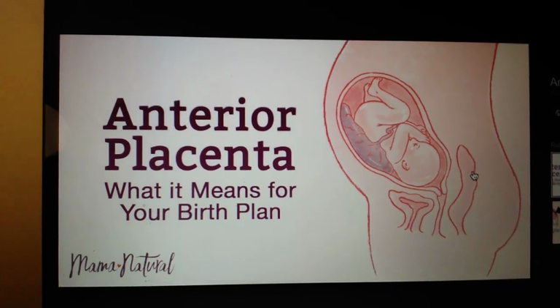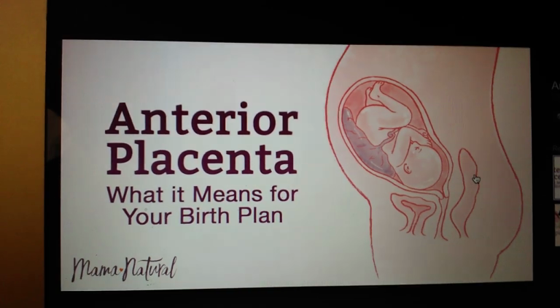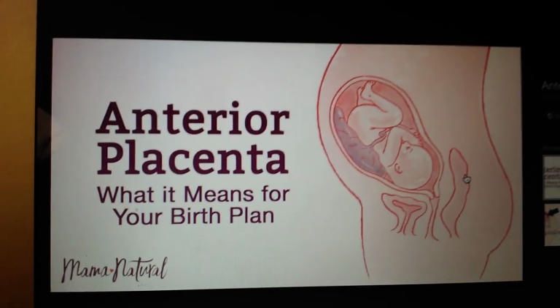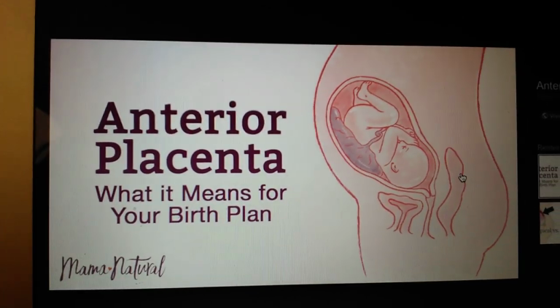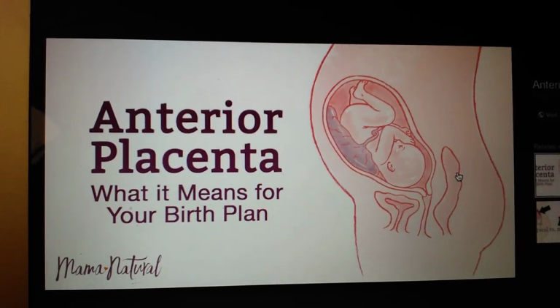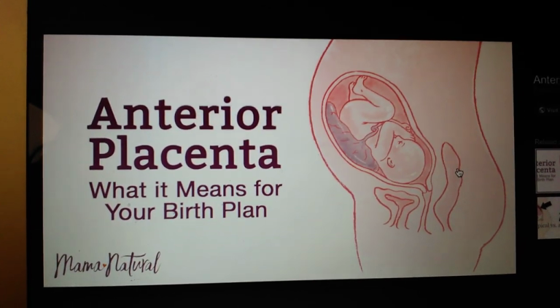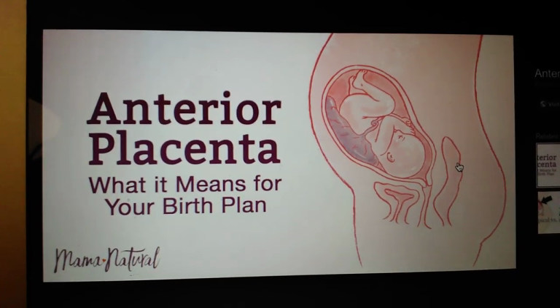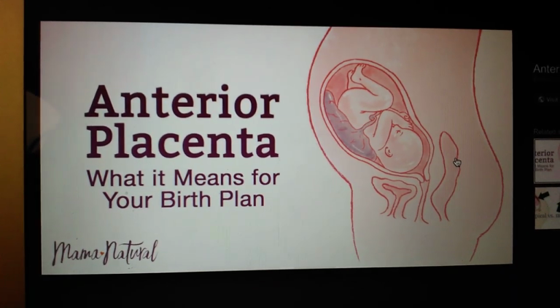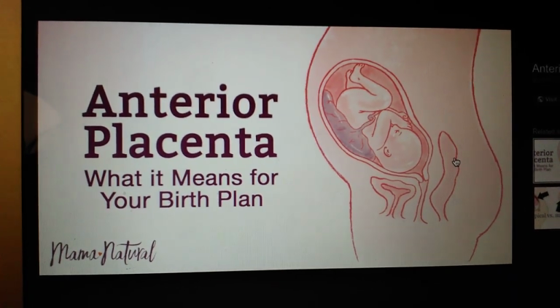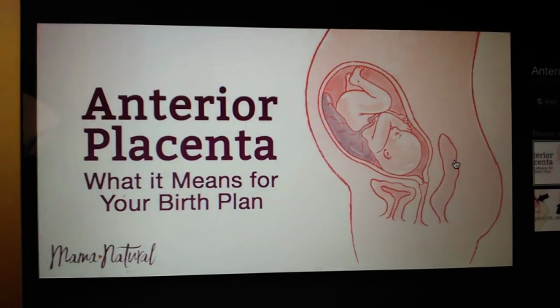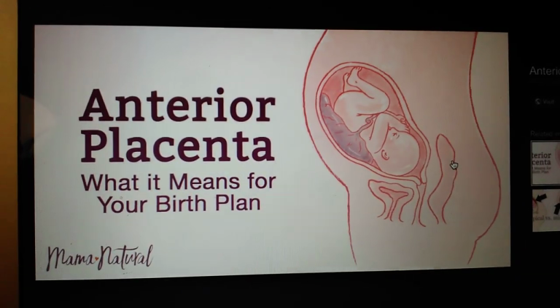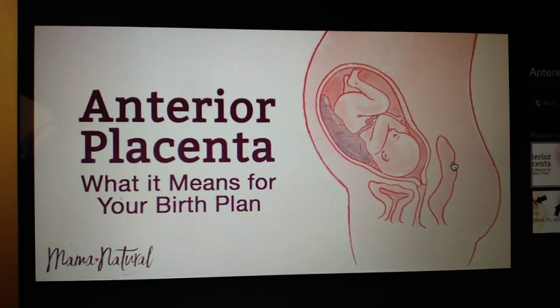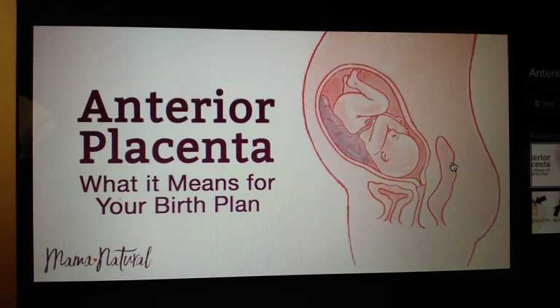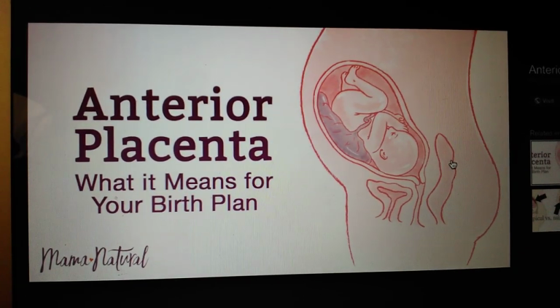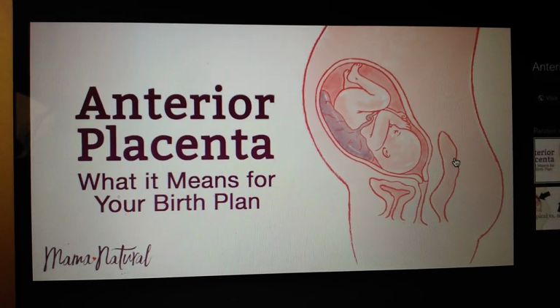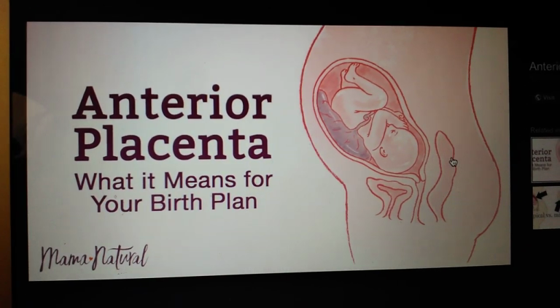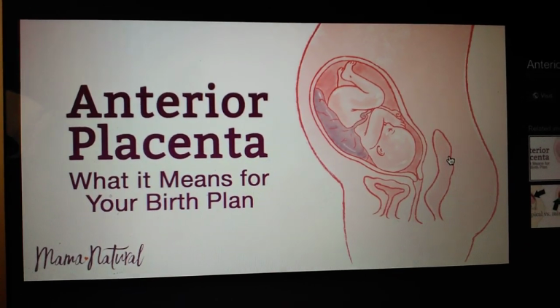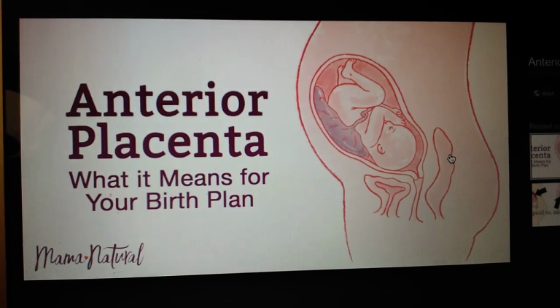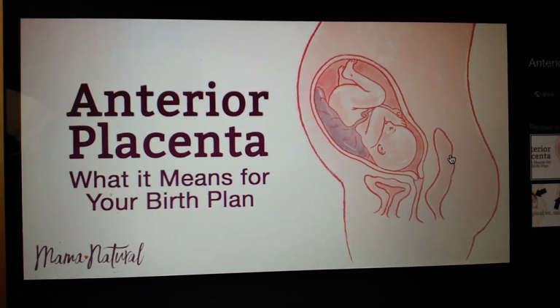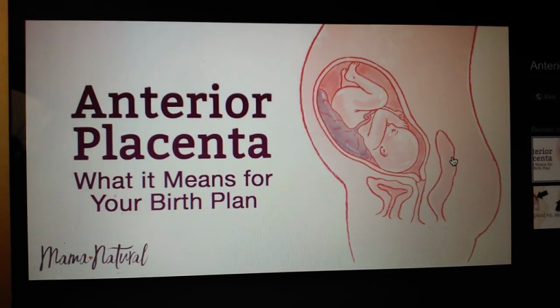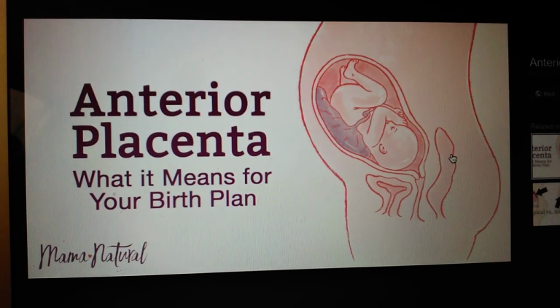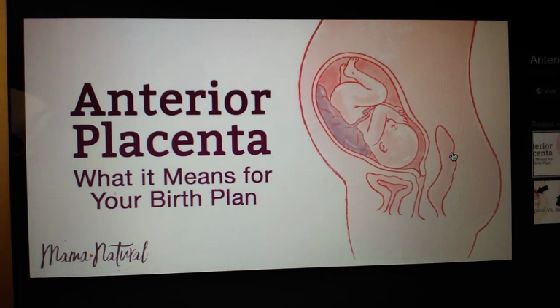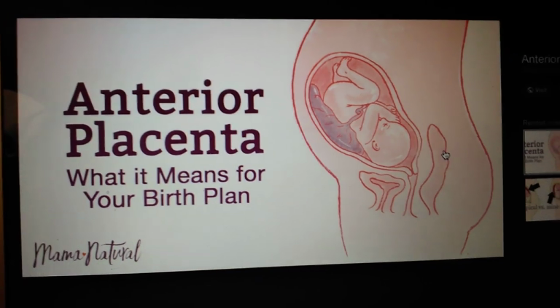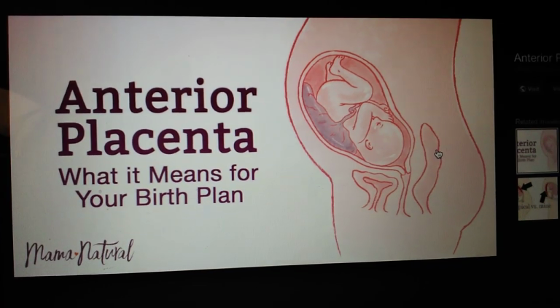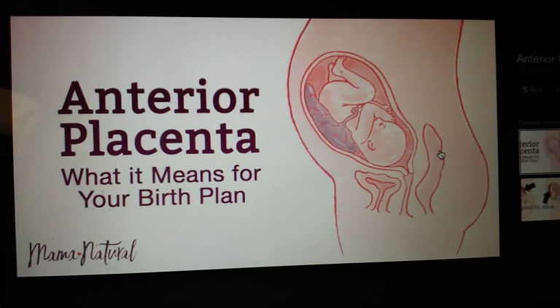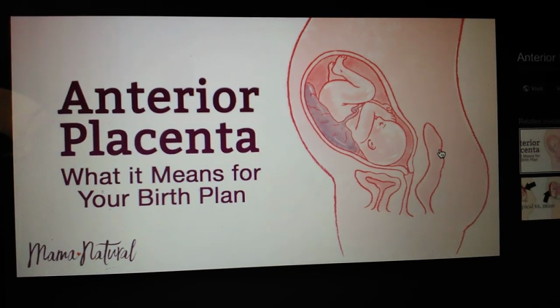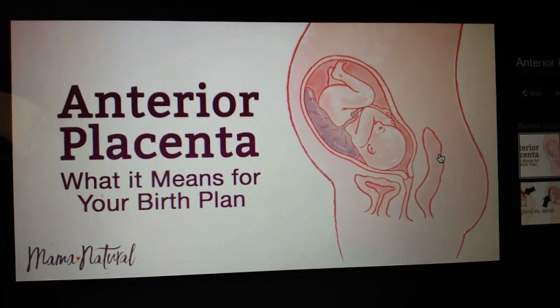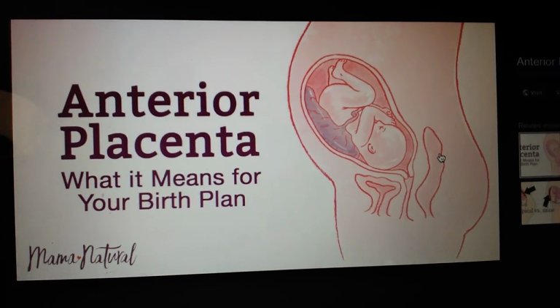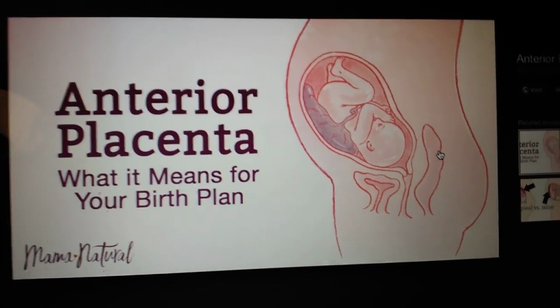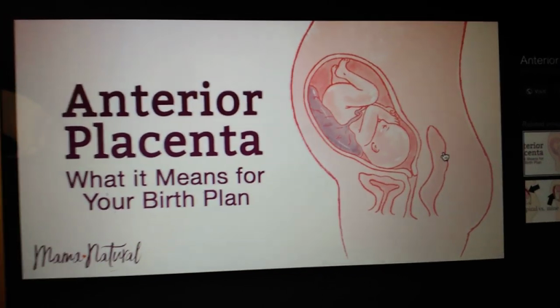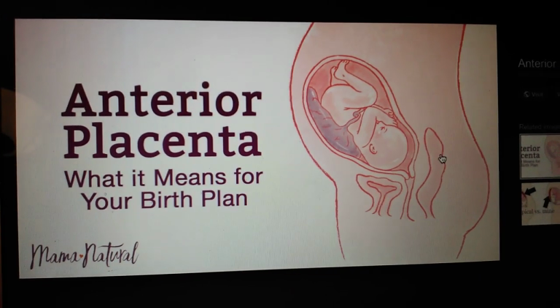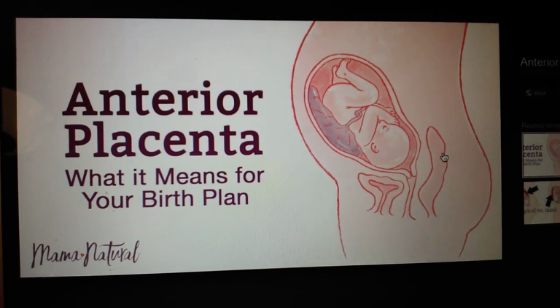Hey everyone, so I have an anterior placenta. This is my second pregnancy and I have it again.